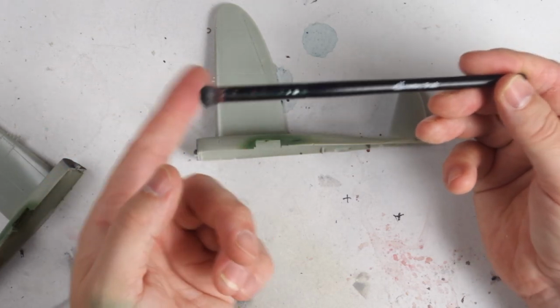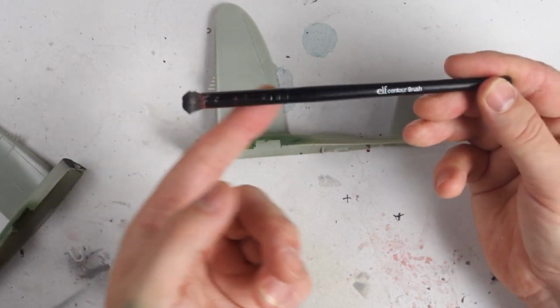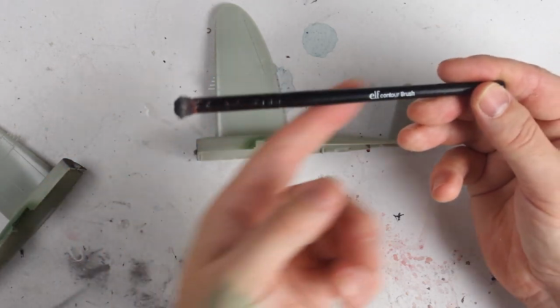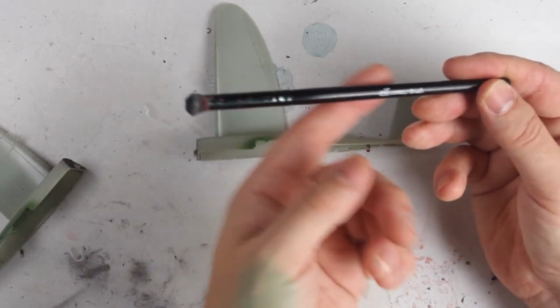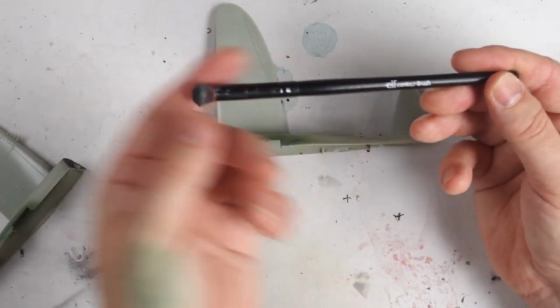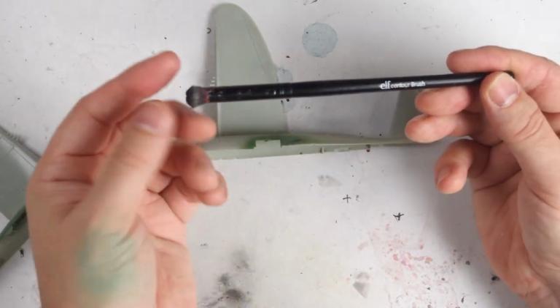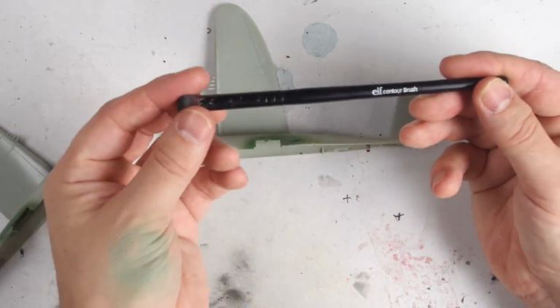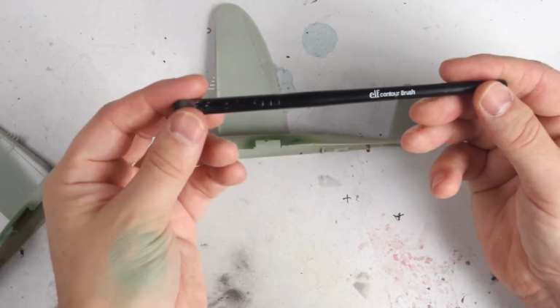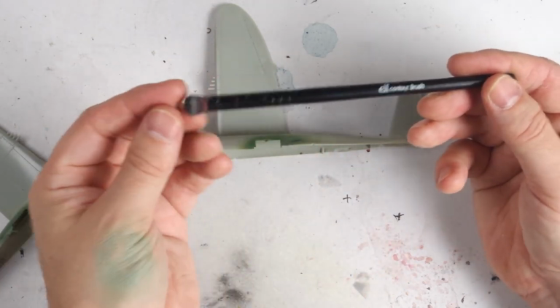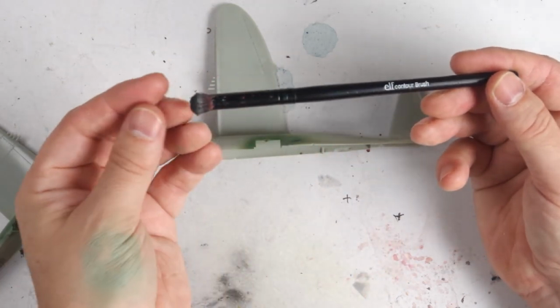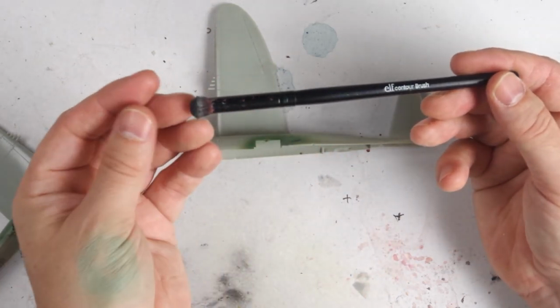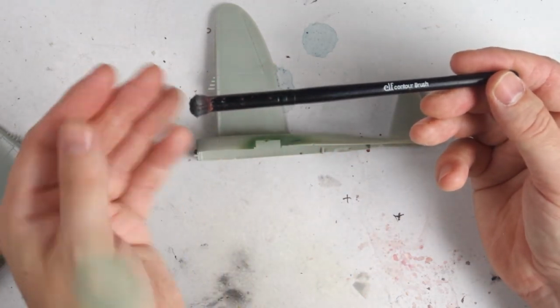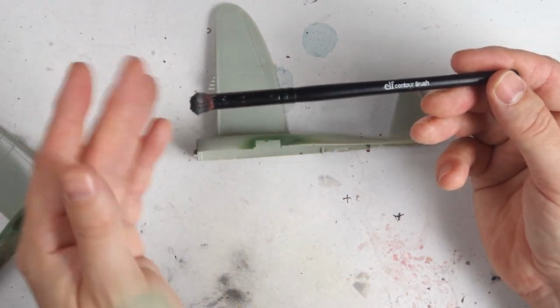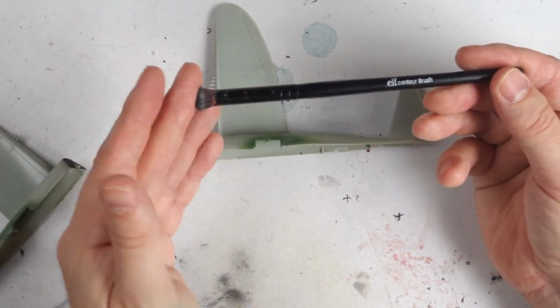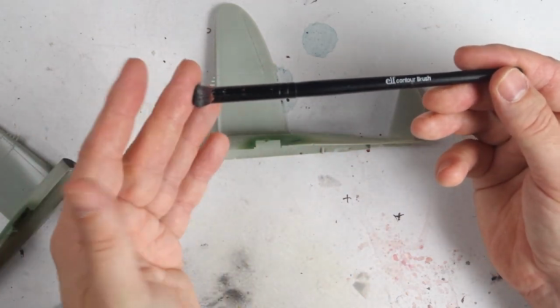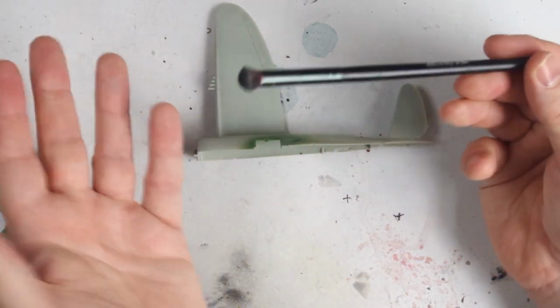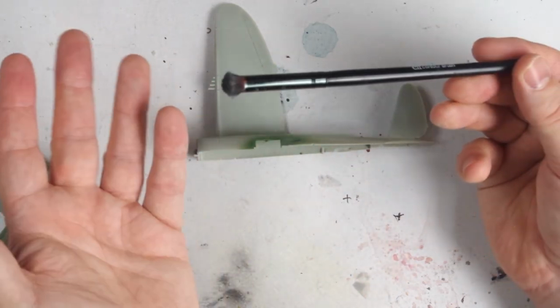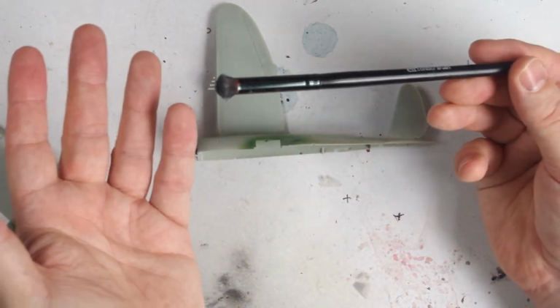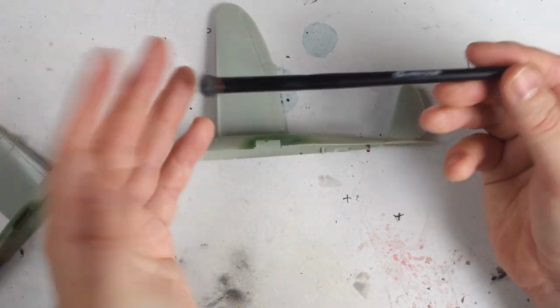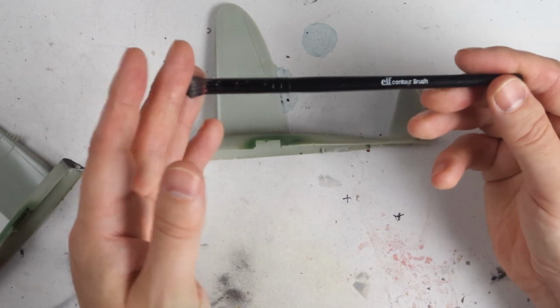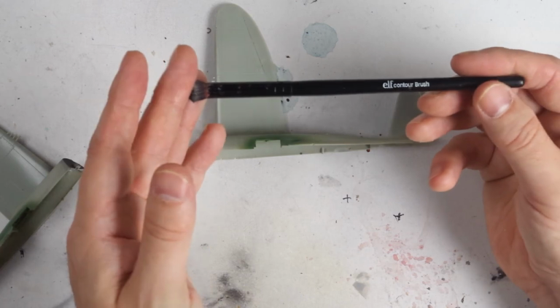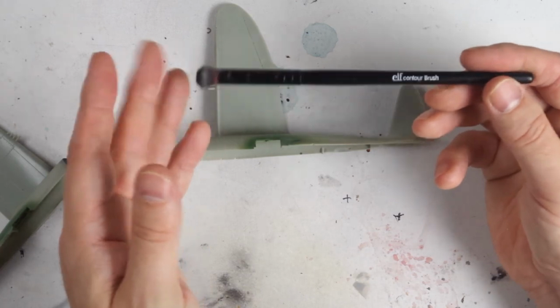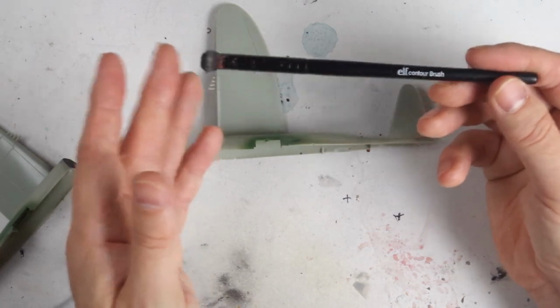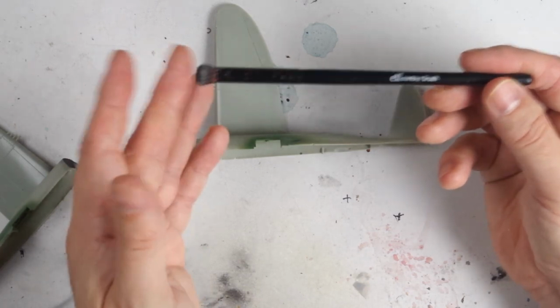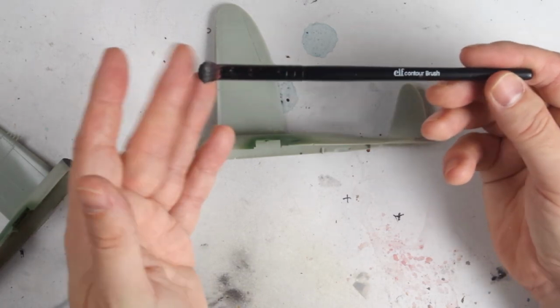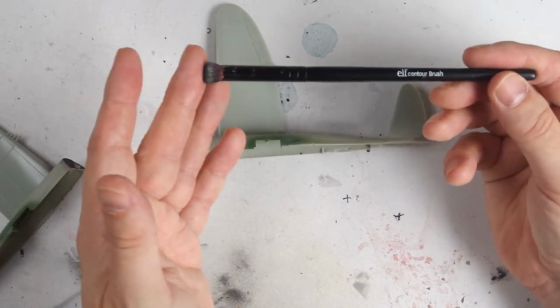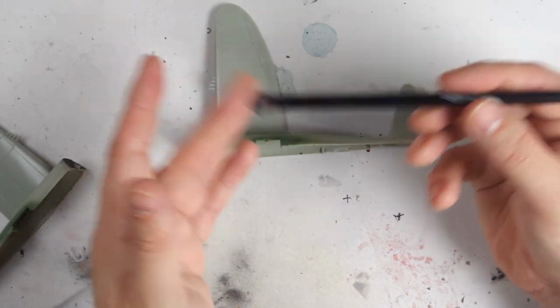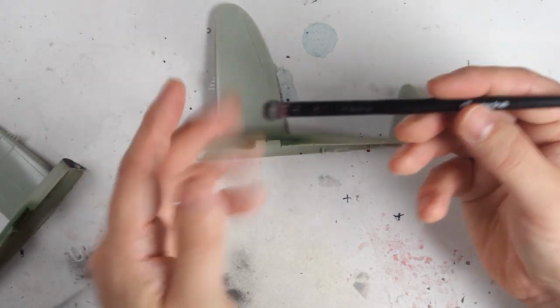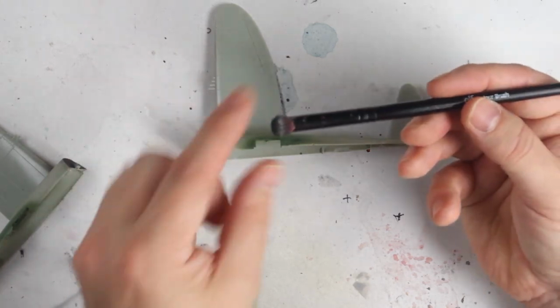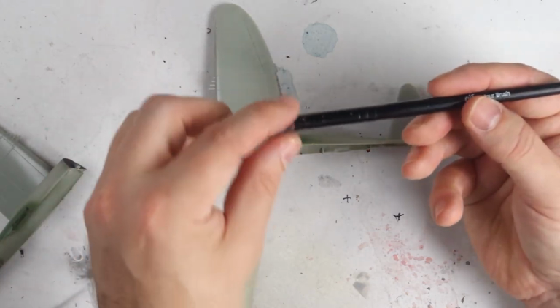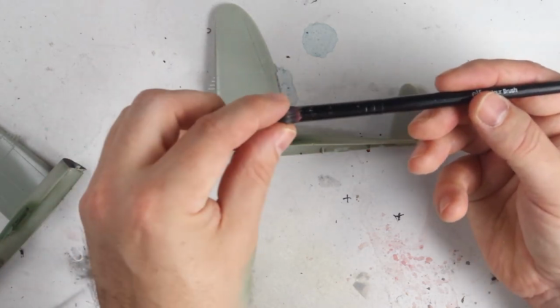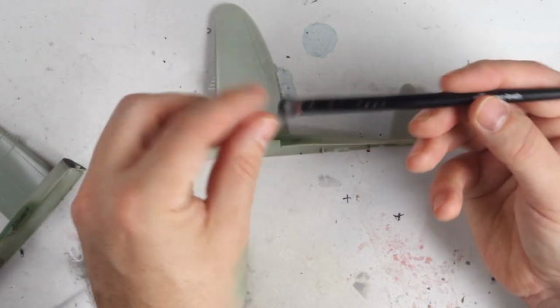If you've got older, thicker paint that's really ideal, and it tends to be lighter paint because that tends to be what happens on the edges as you get wear and those become highlighted. Small makeup brushes tend to be the best and also cheapest — you don't need specialized brushes to do this — and I've found these elf contour brushes are probably some of the best ones that I've used.